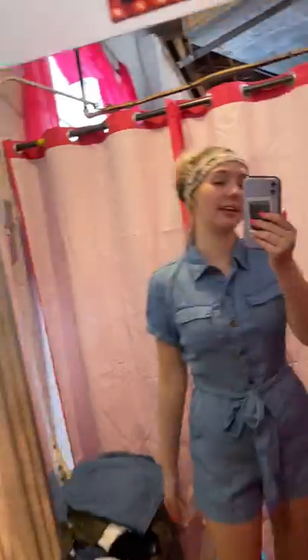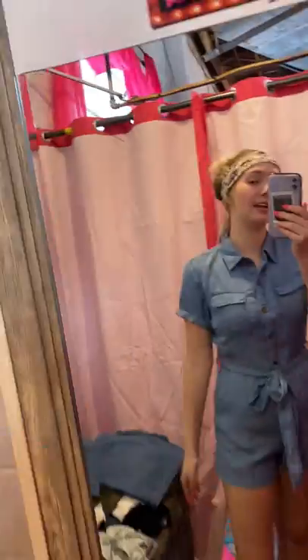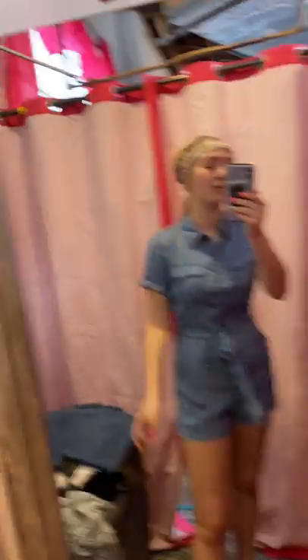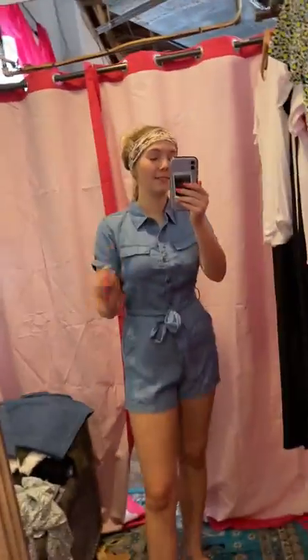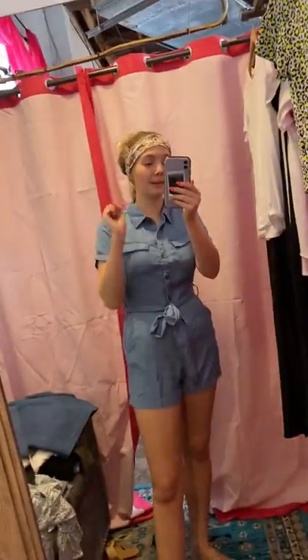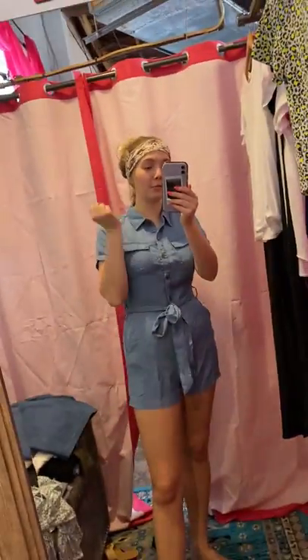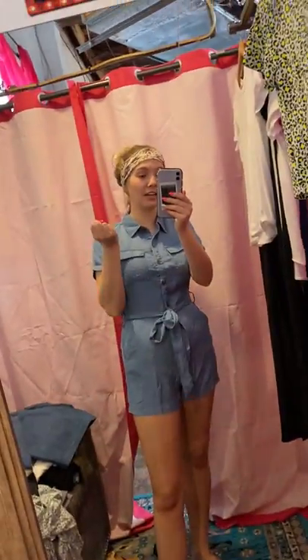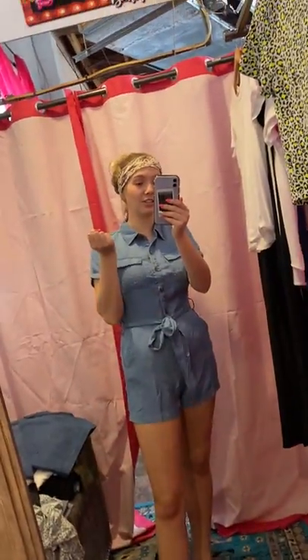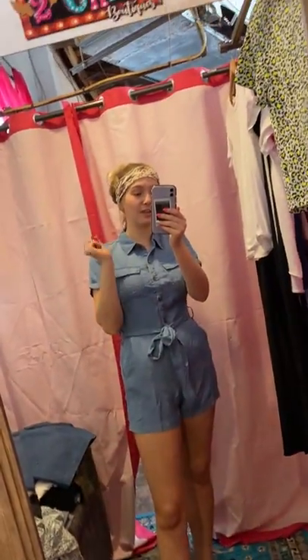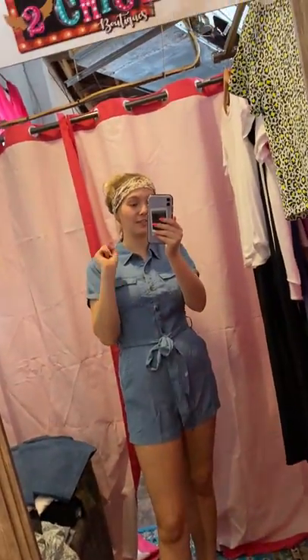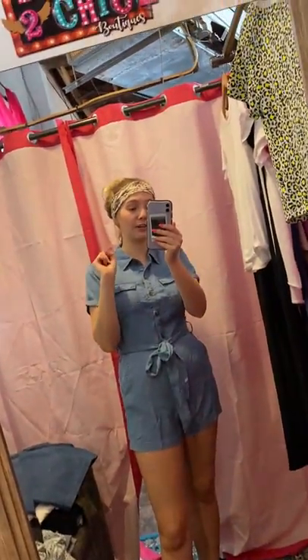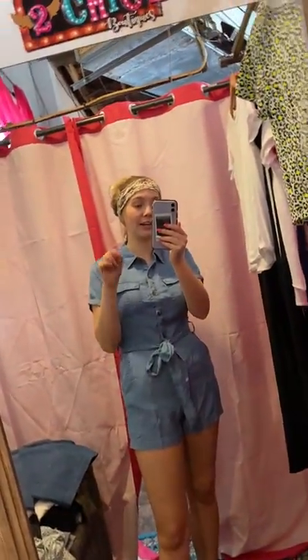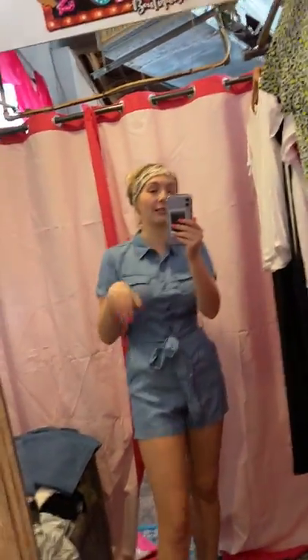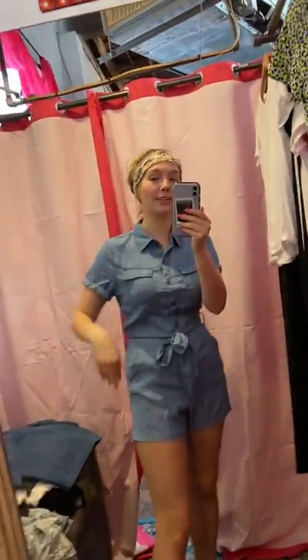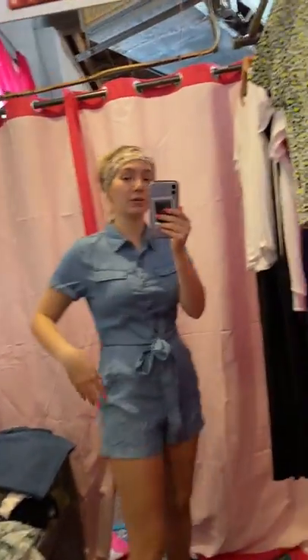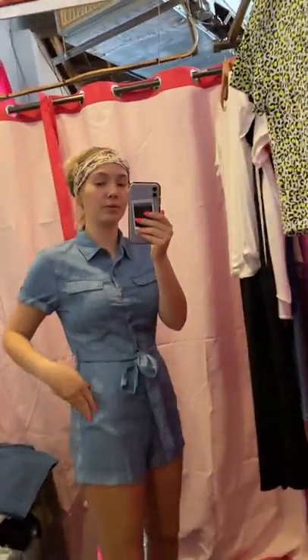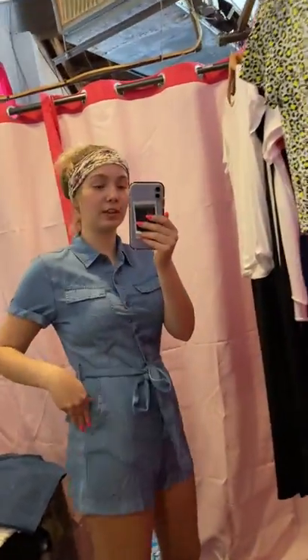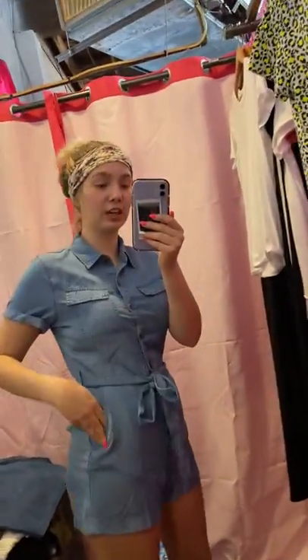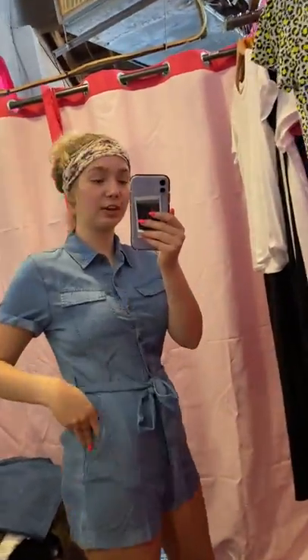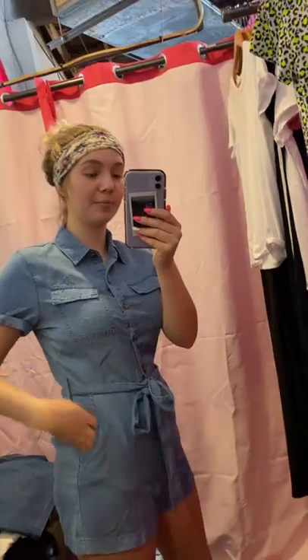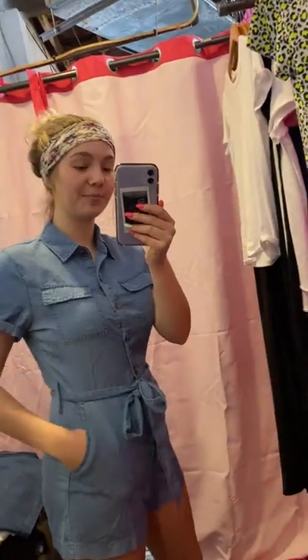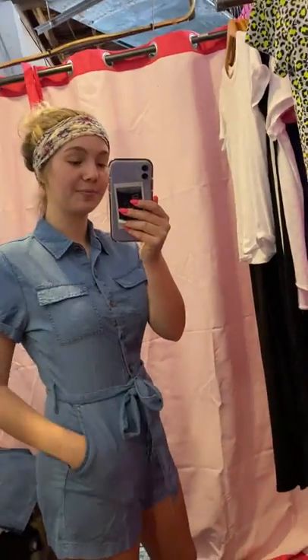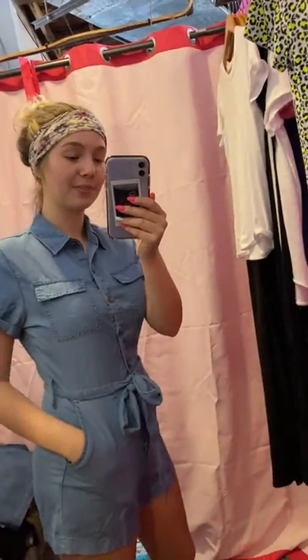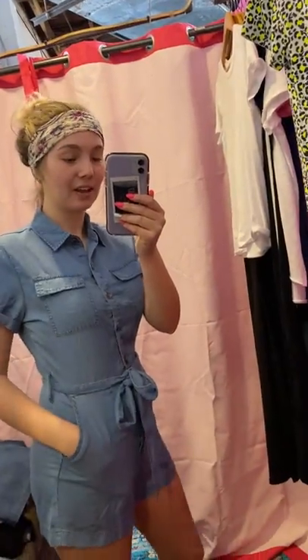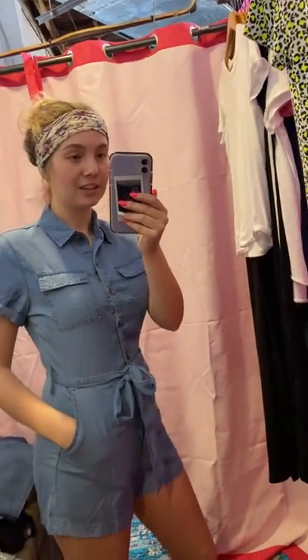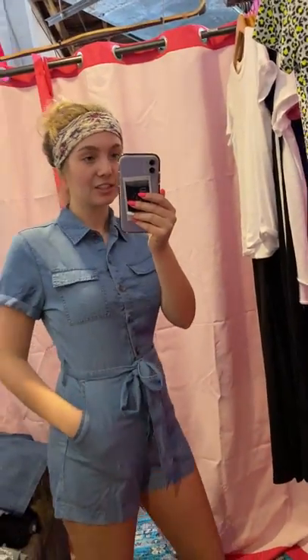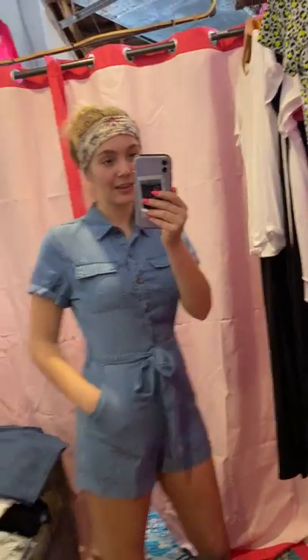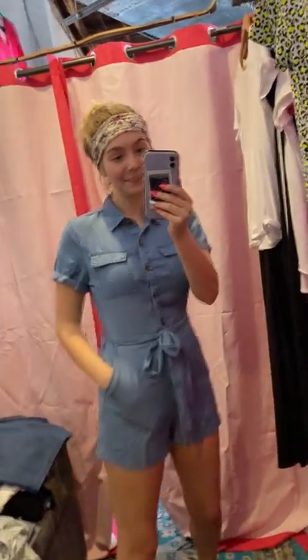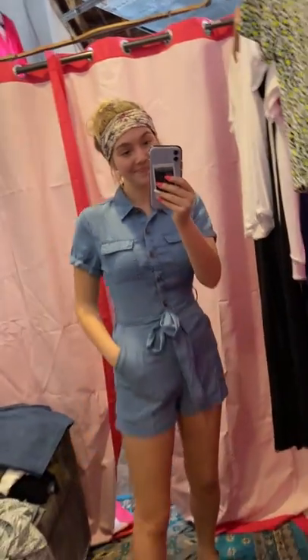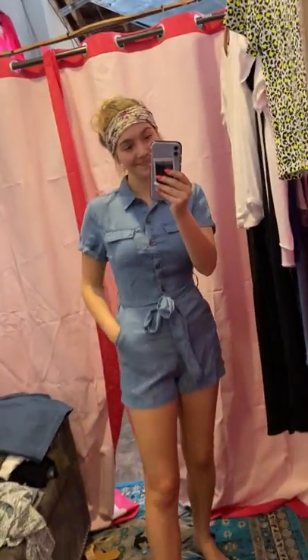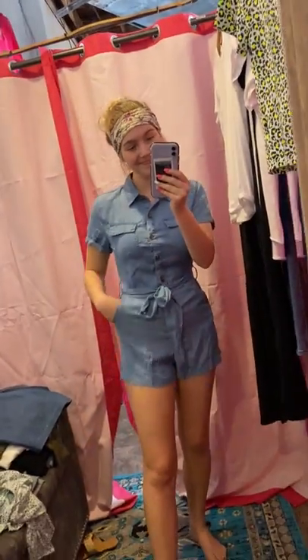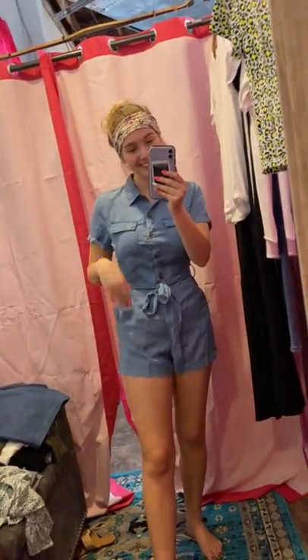We have leopard hair scarves here right now that I think would be really cute with this. See ya!